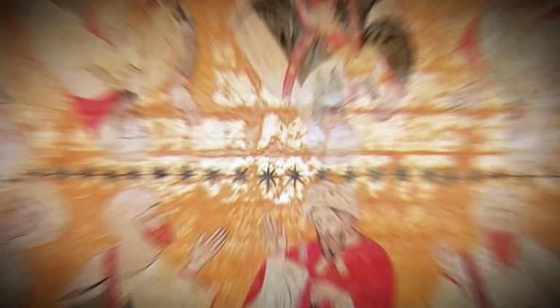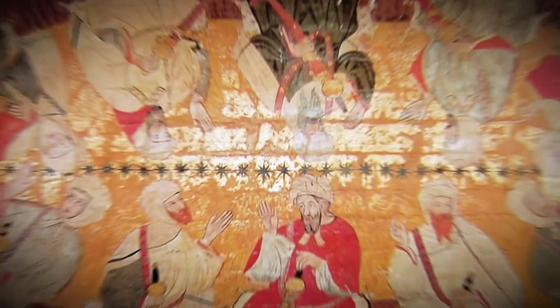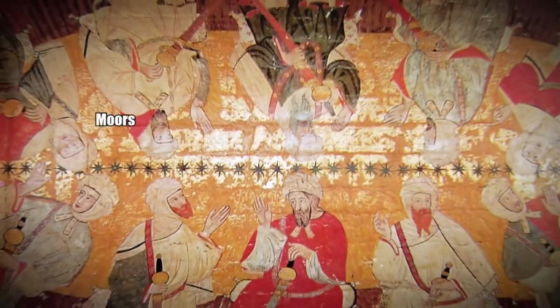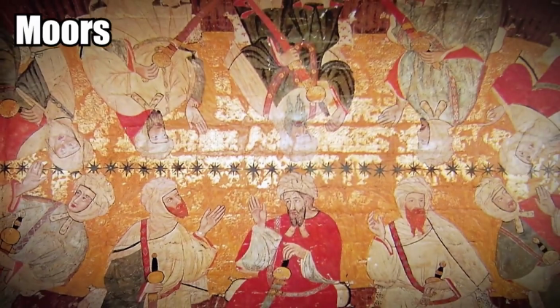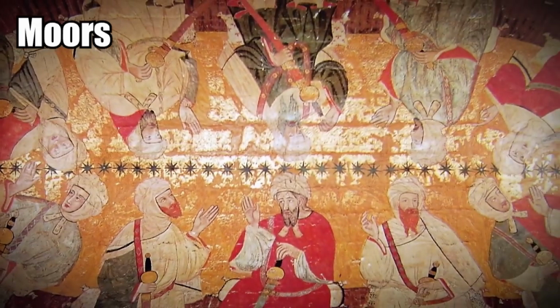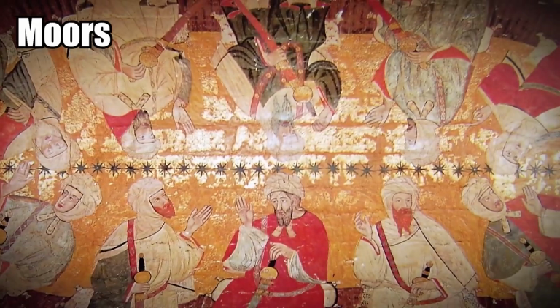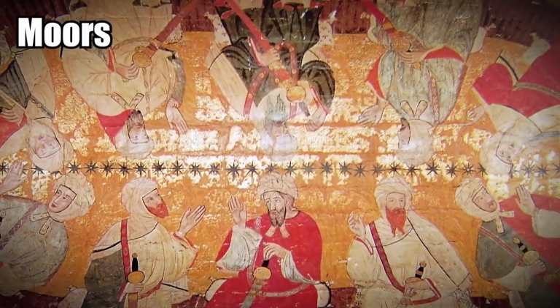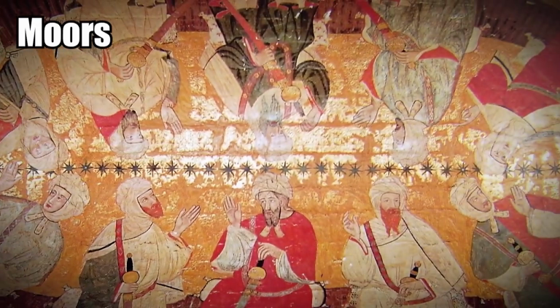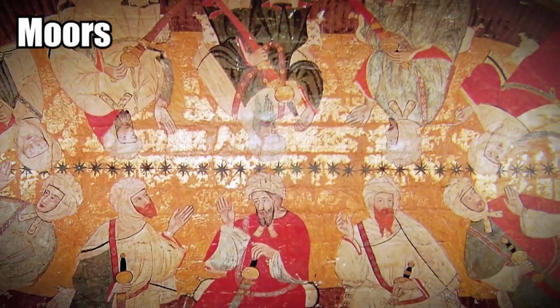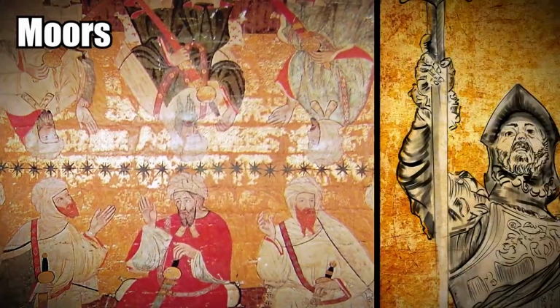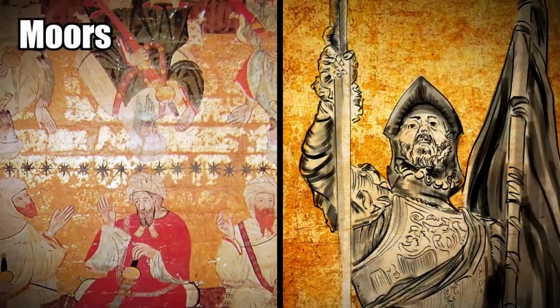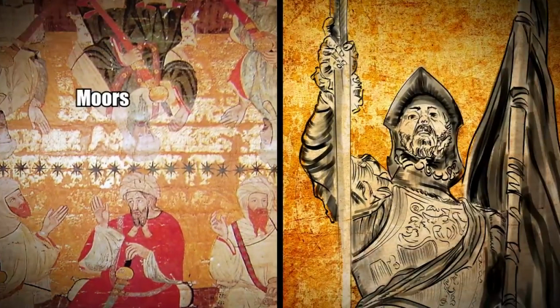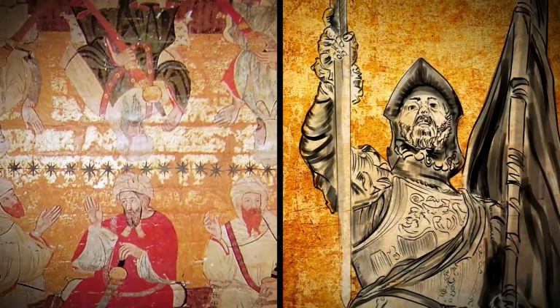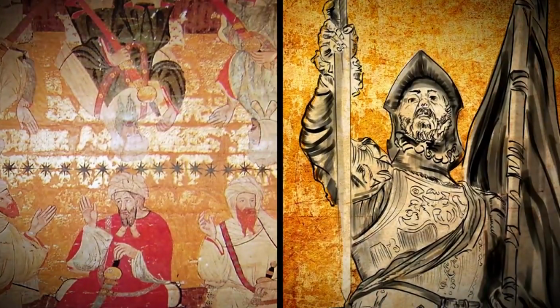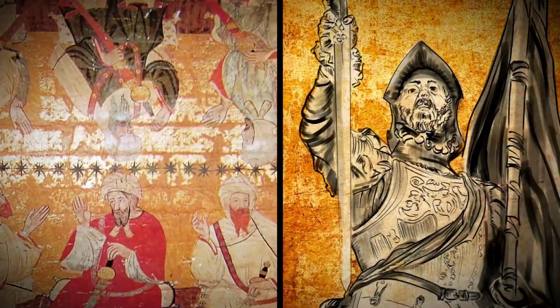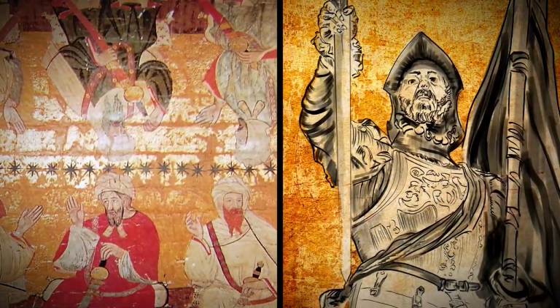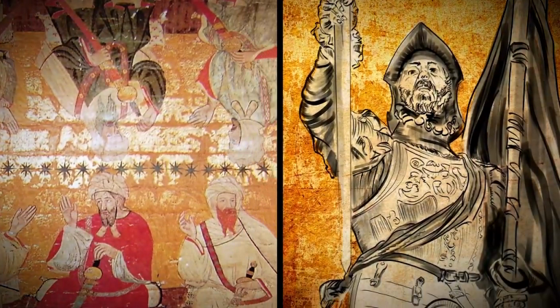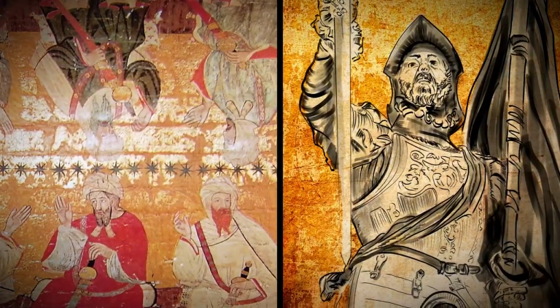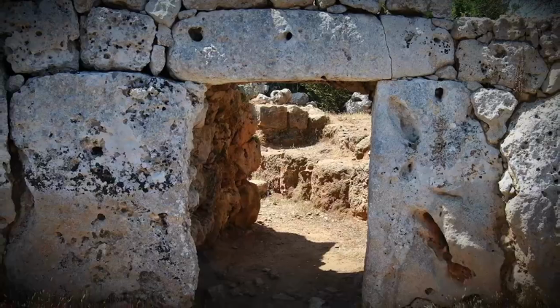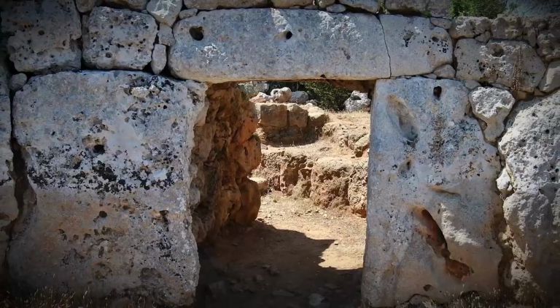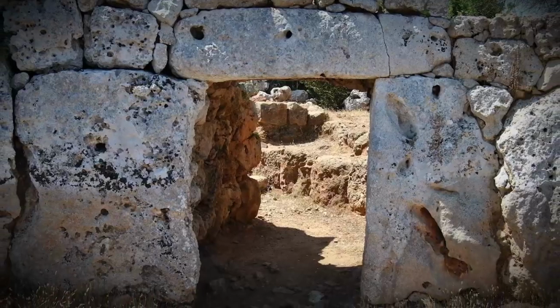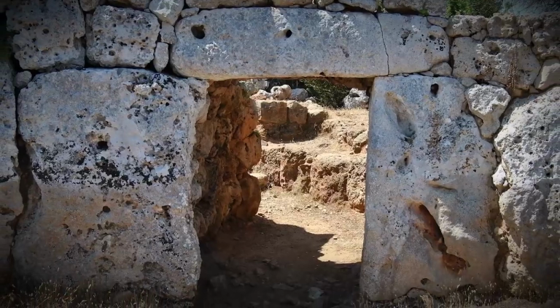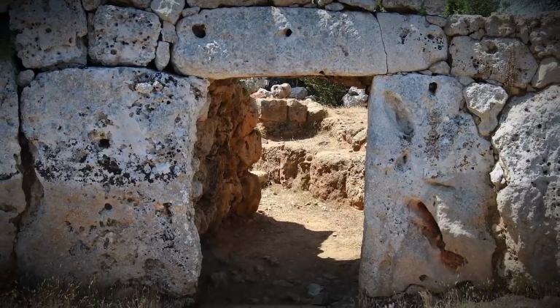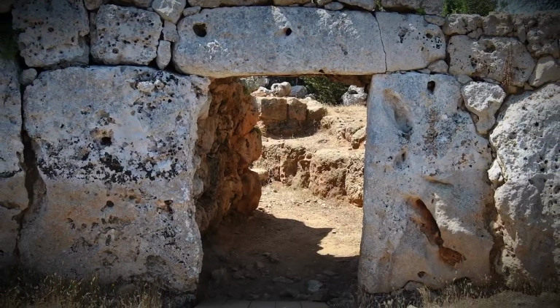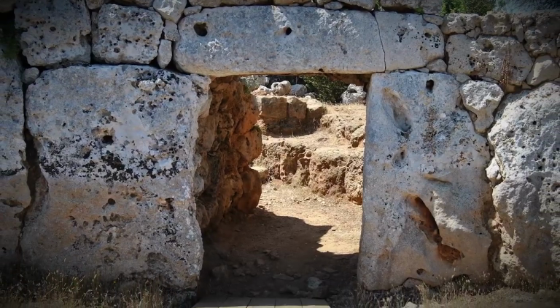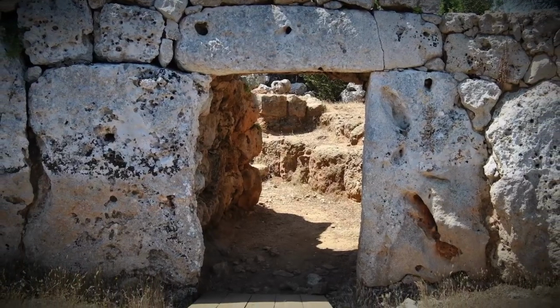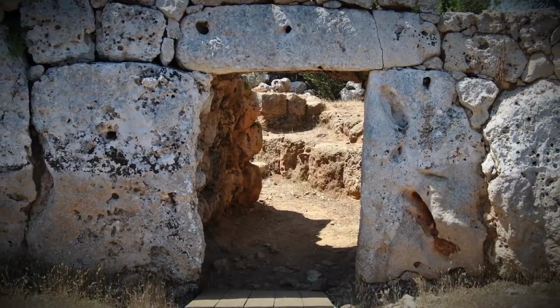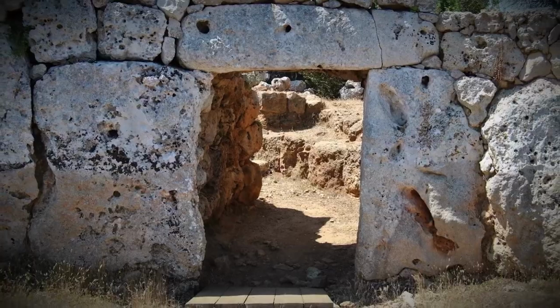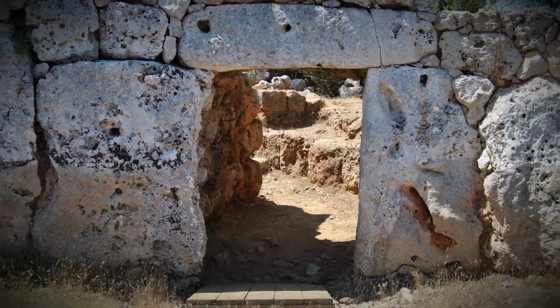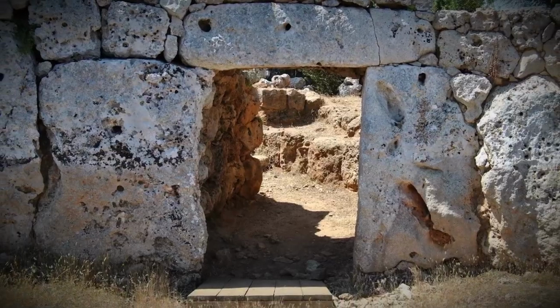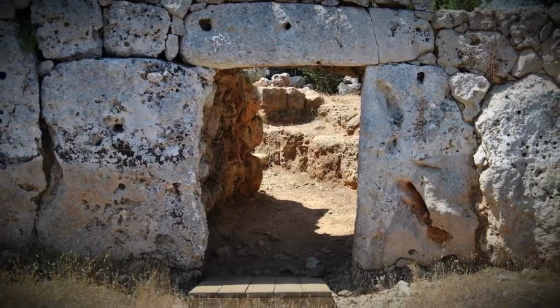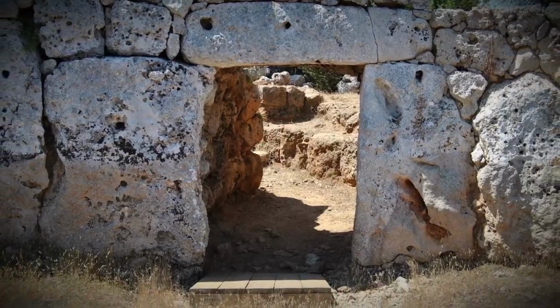Then the Moors took control of the island, and finally the Spaniards, and all left their mark on this ancient settlement.